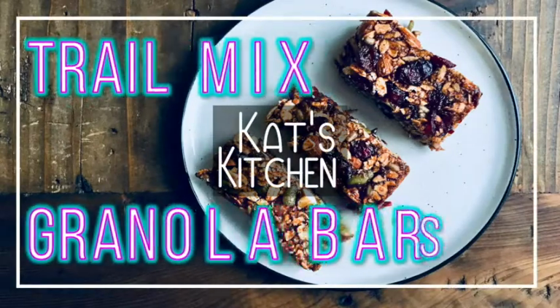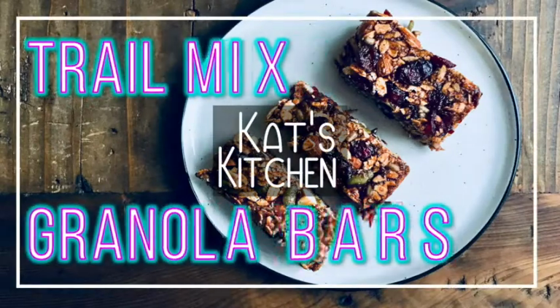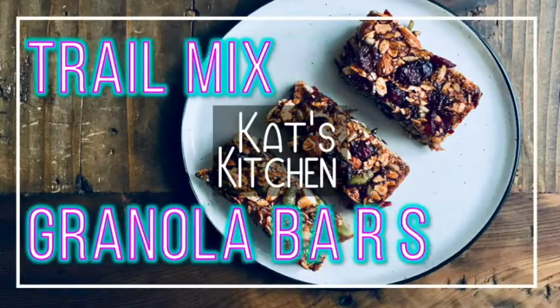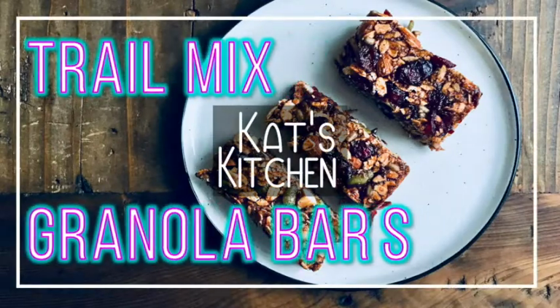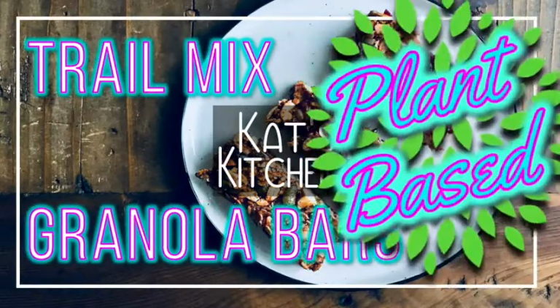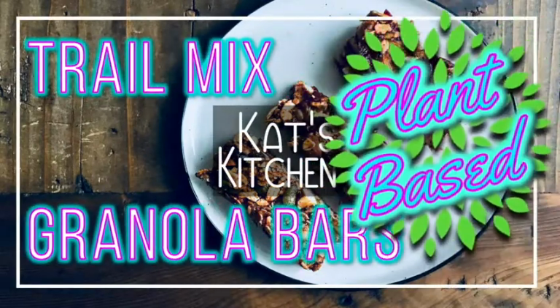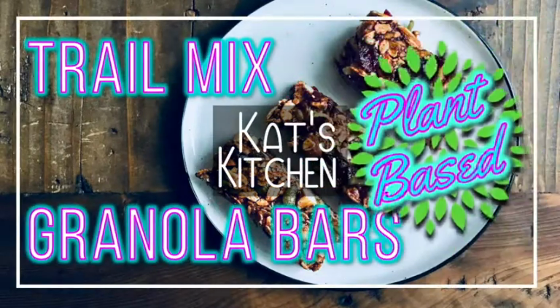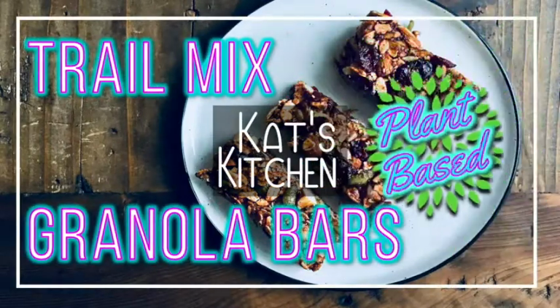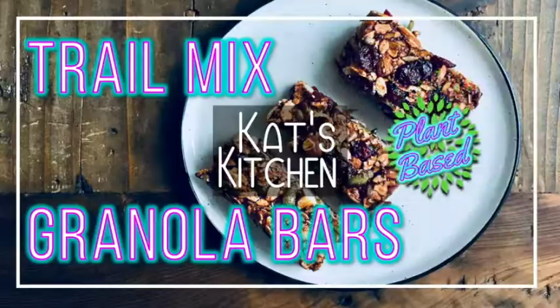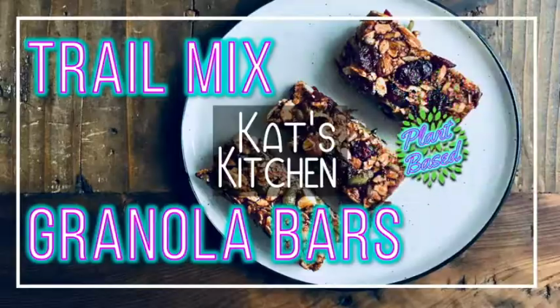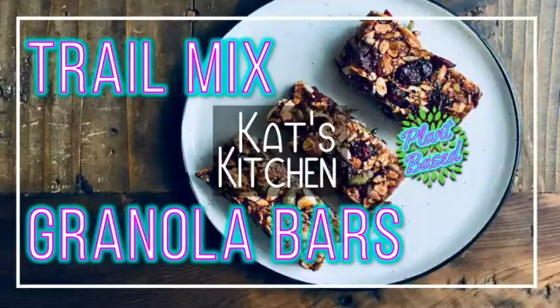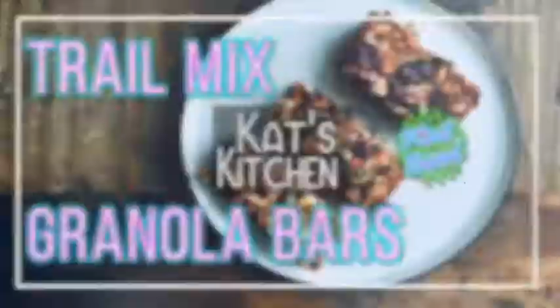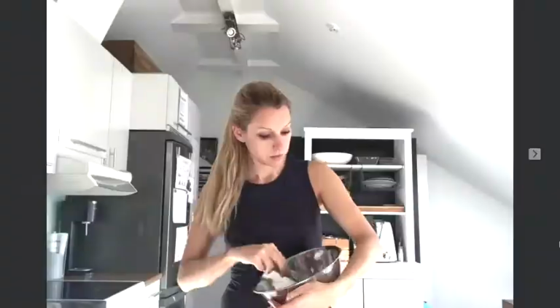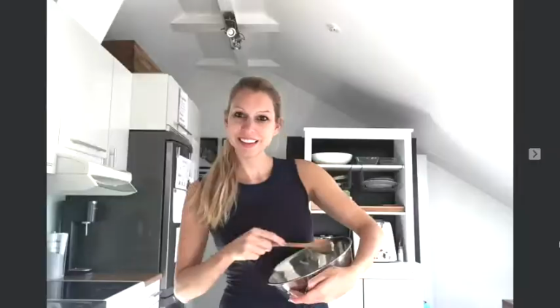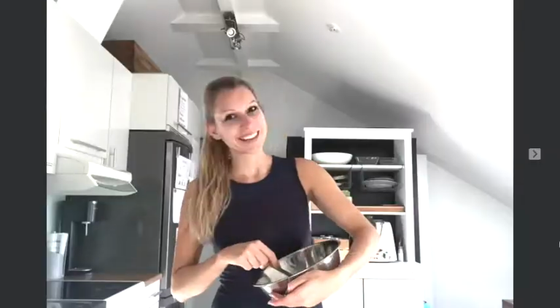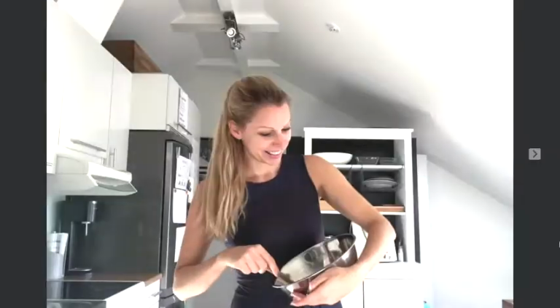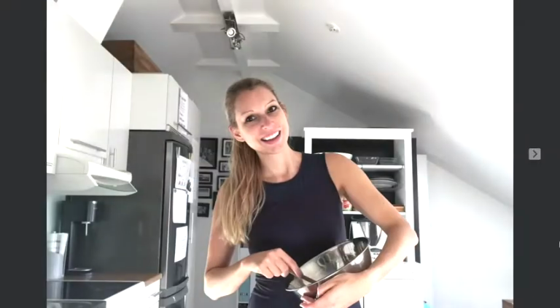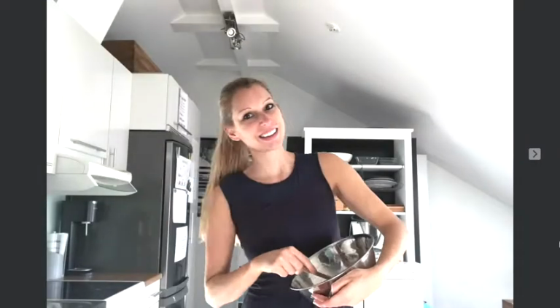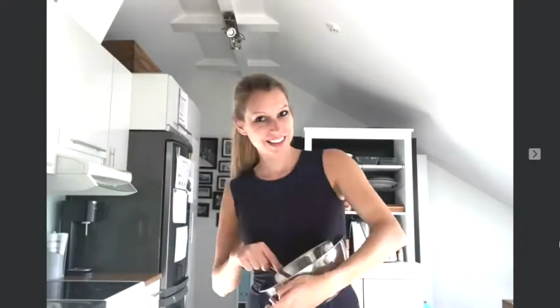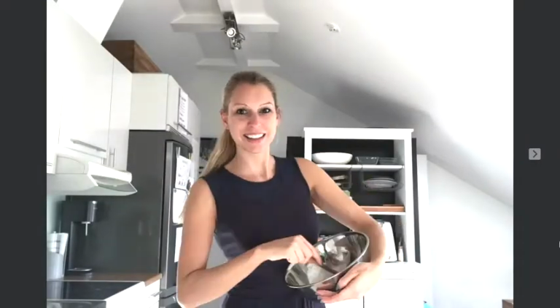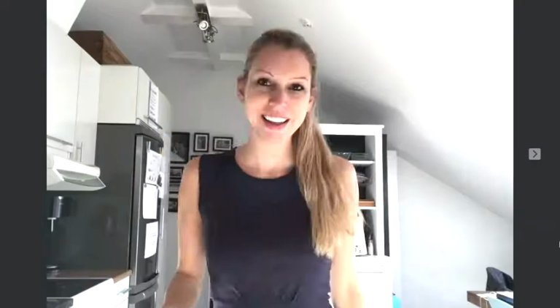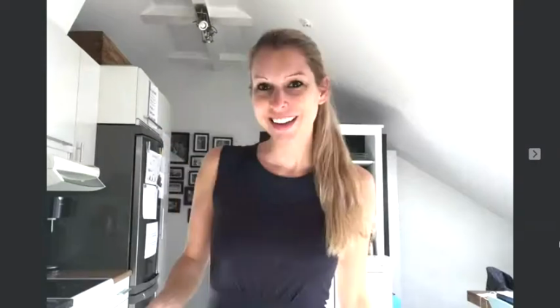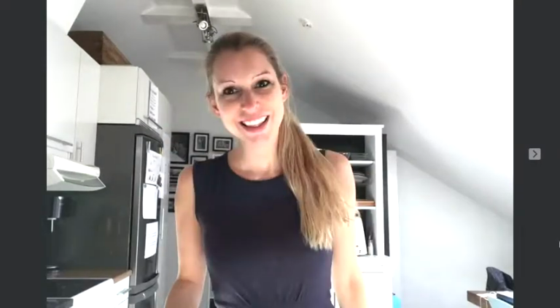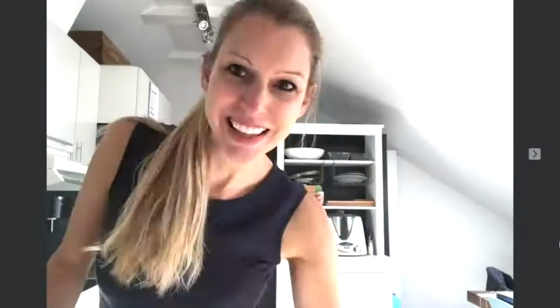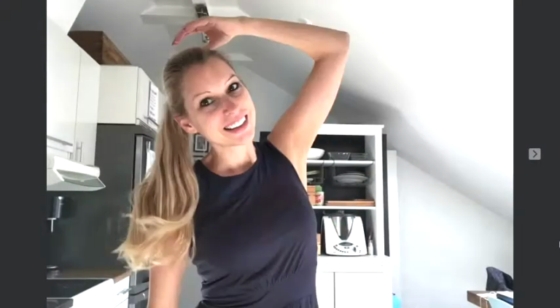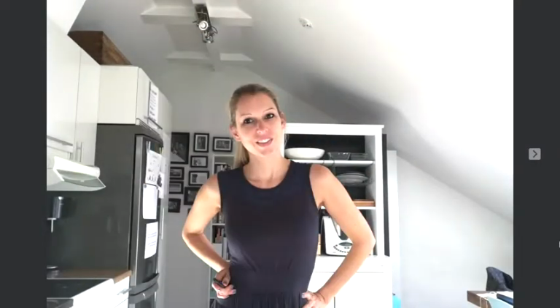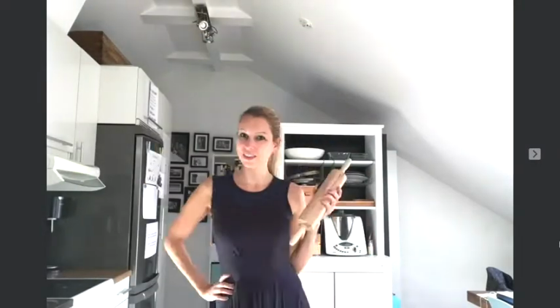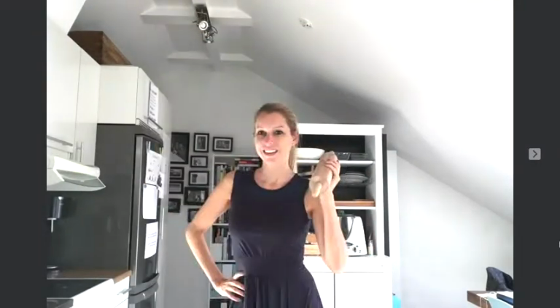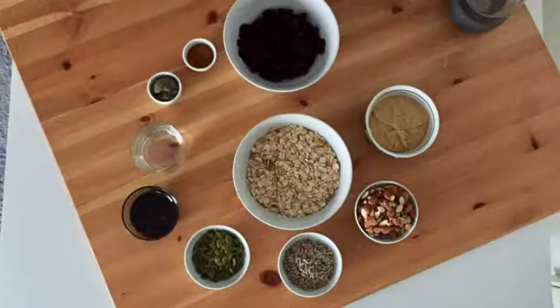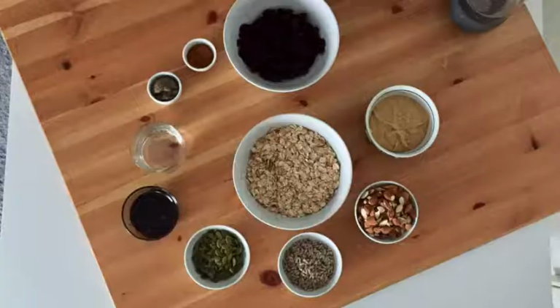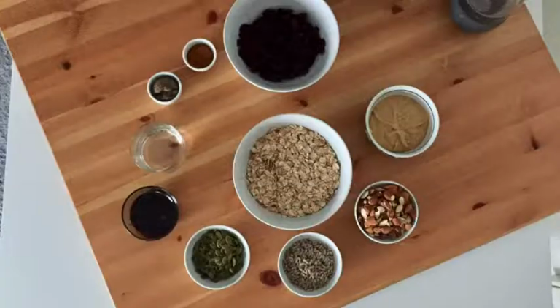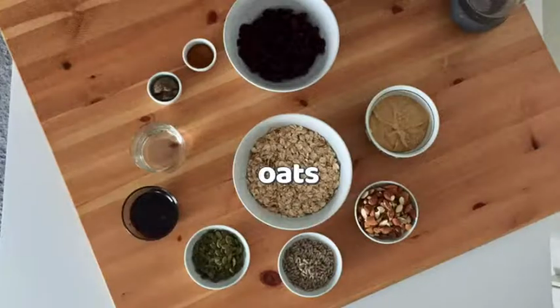Hi, welcome to Kat's kitchen. This recipe today for granola bars requires no special equipment.